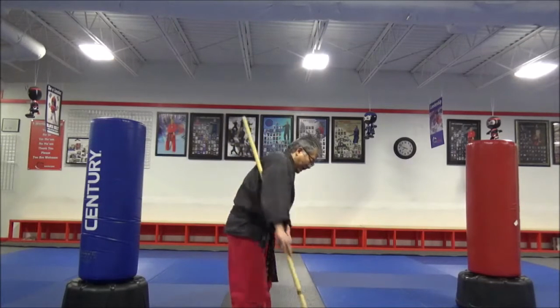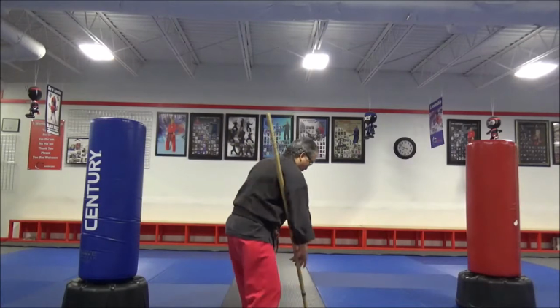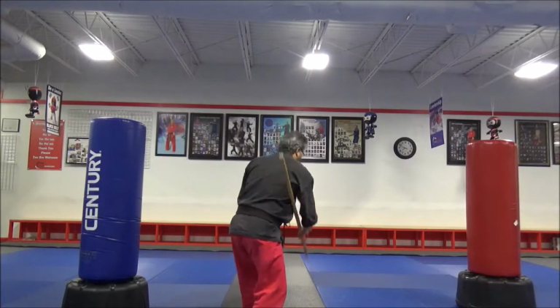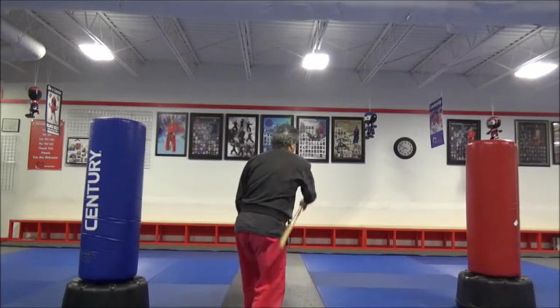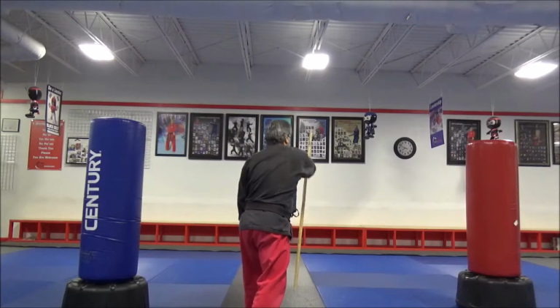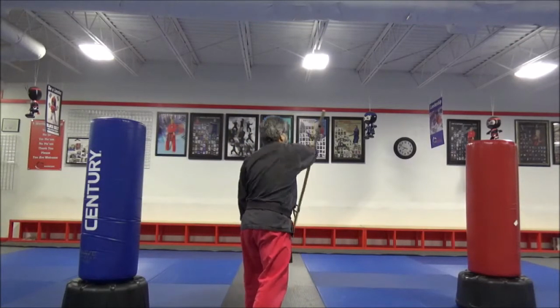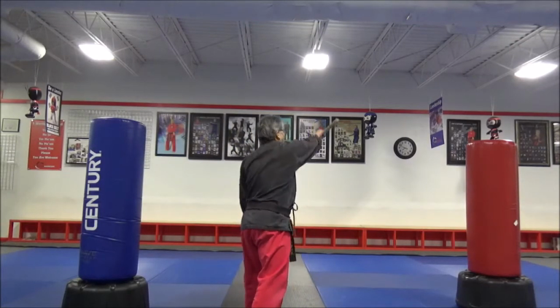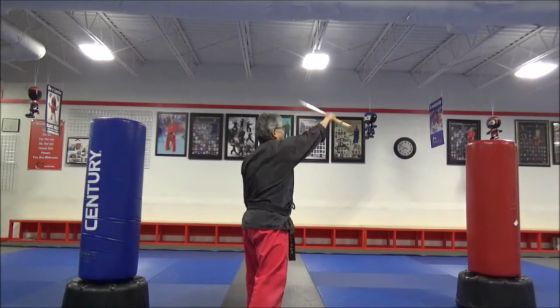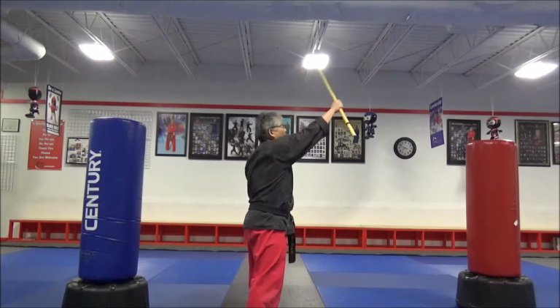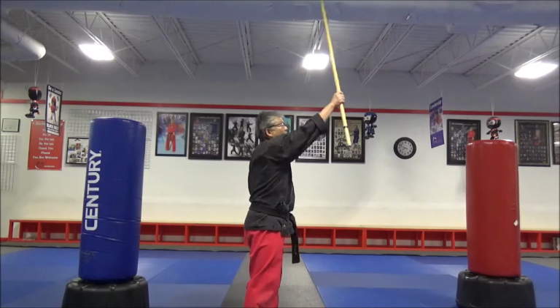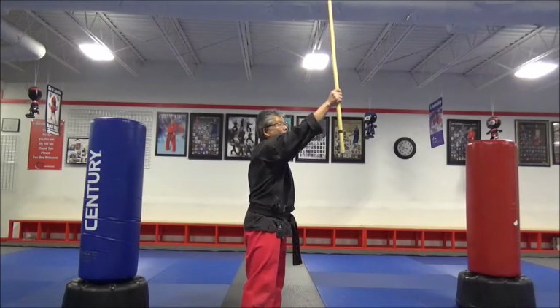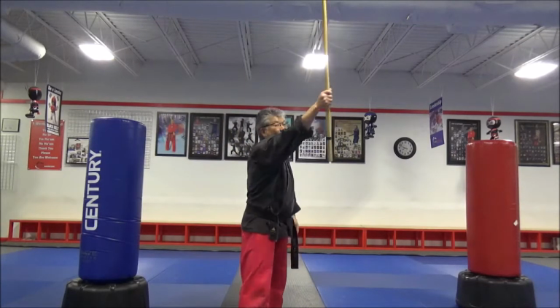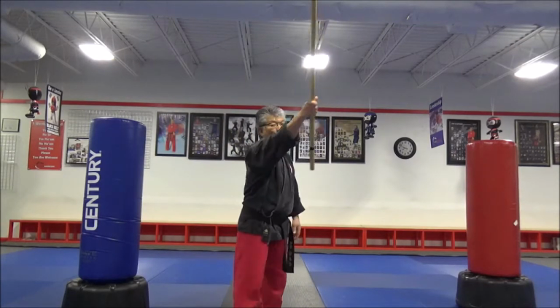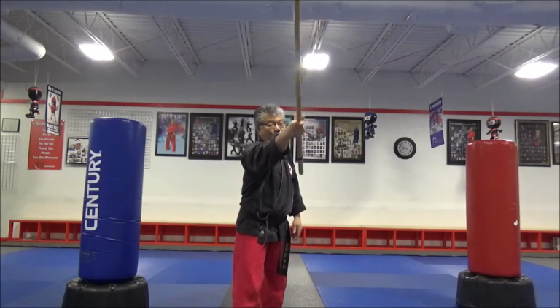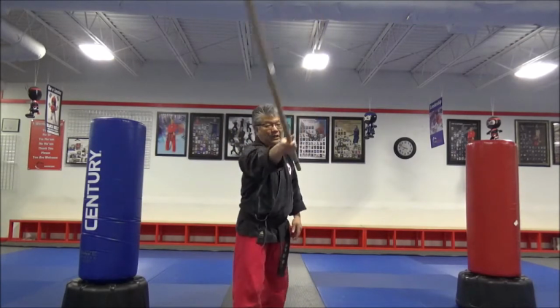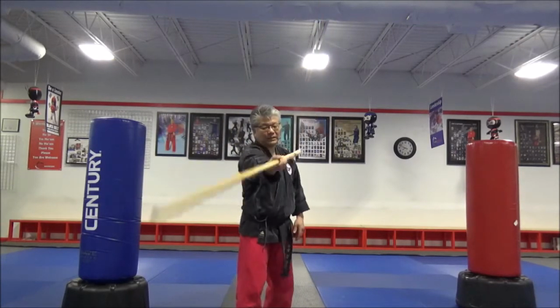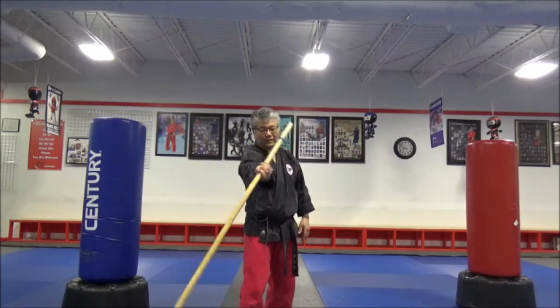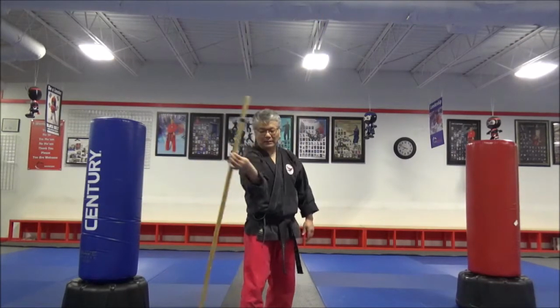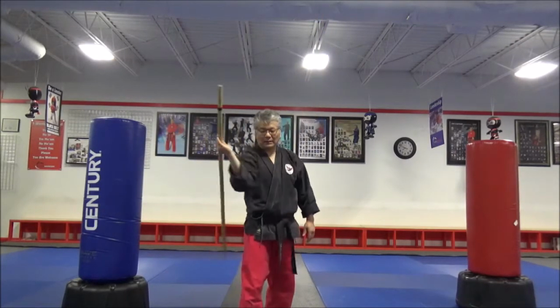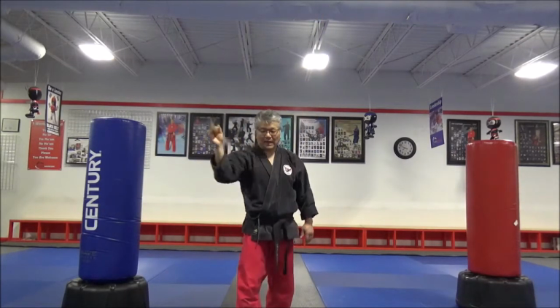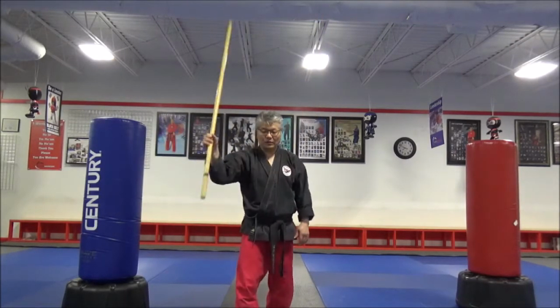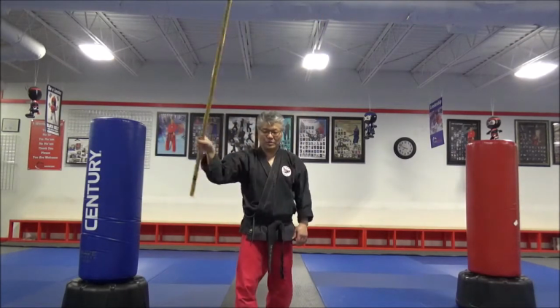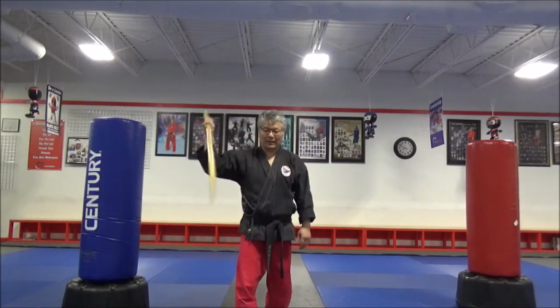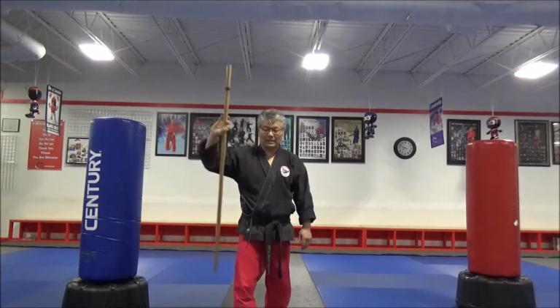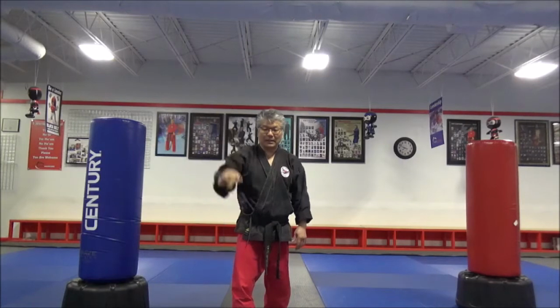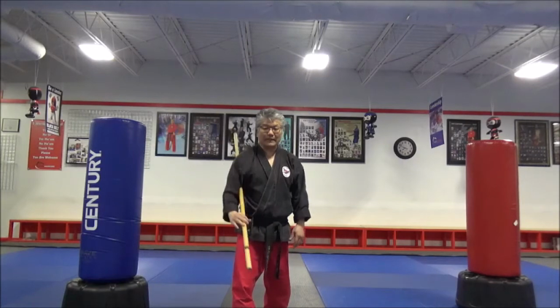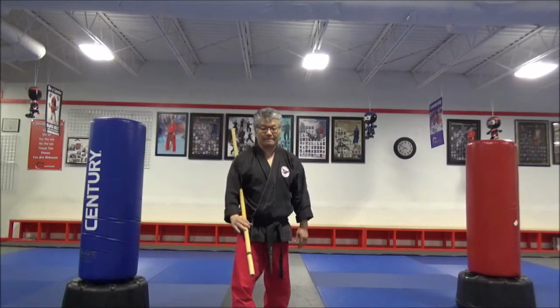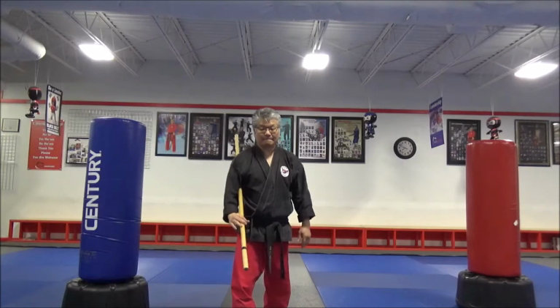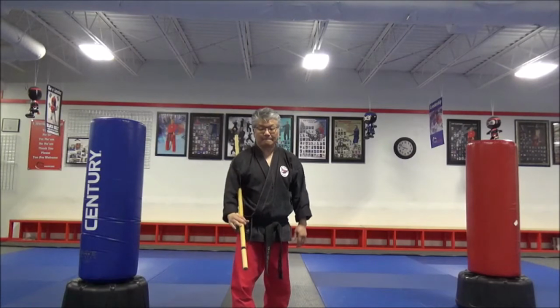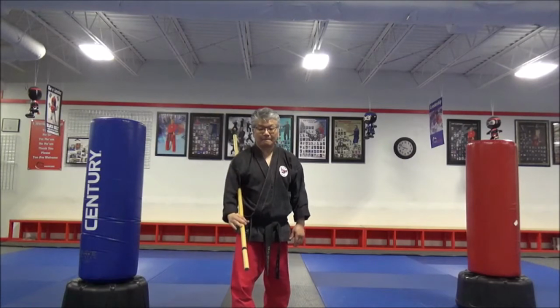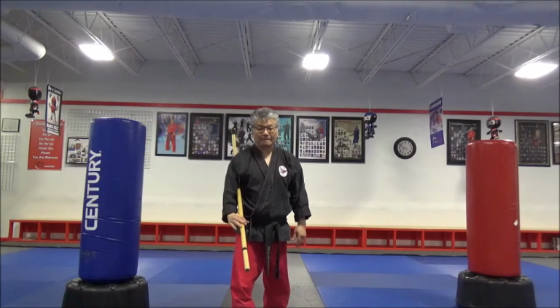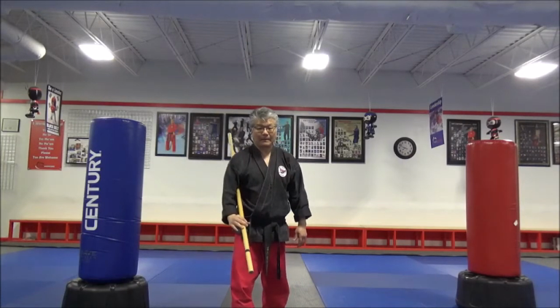Down, lift, back to the front, outside, inside.